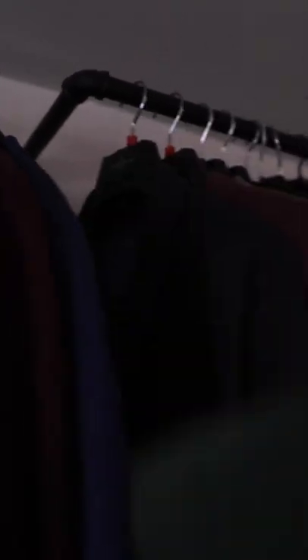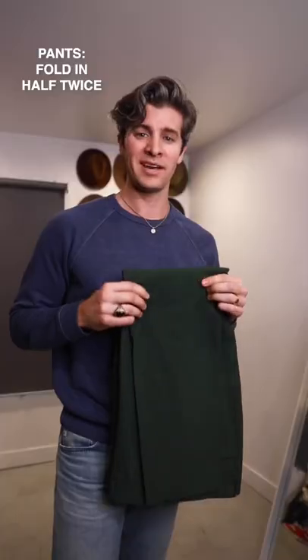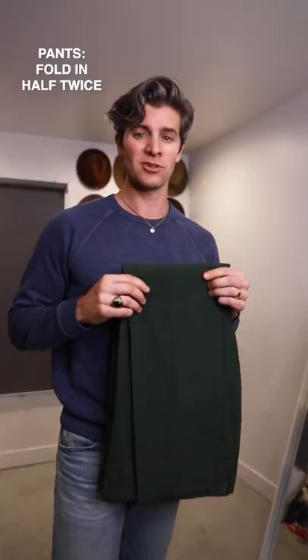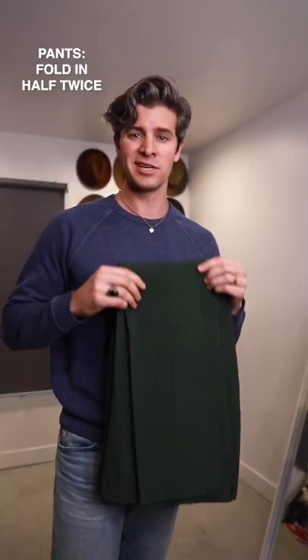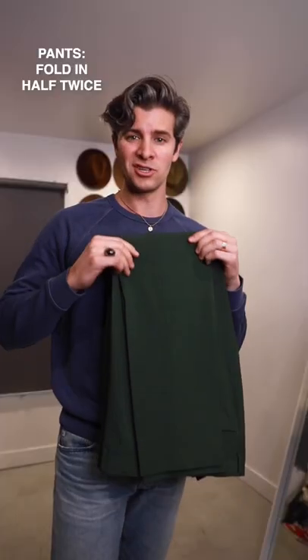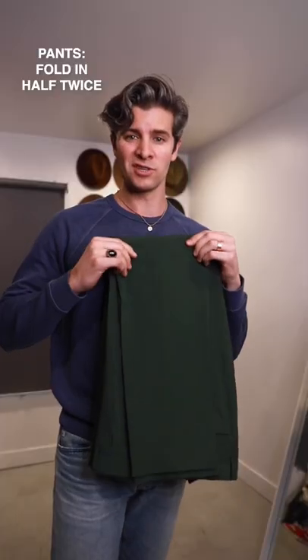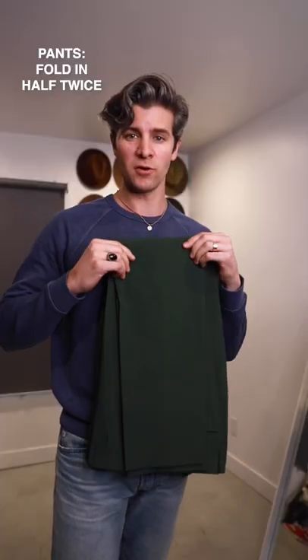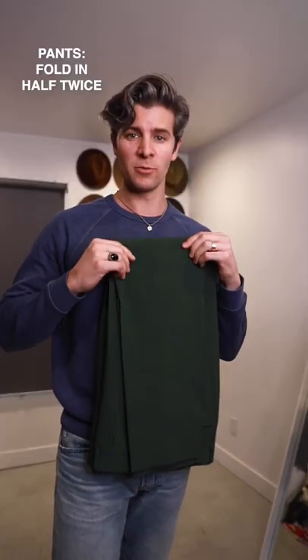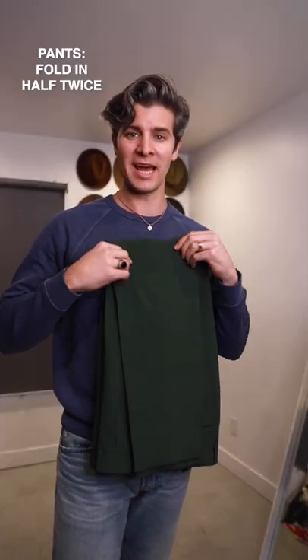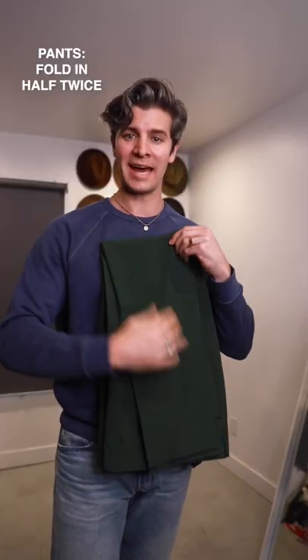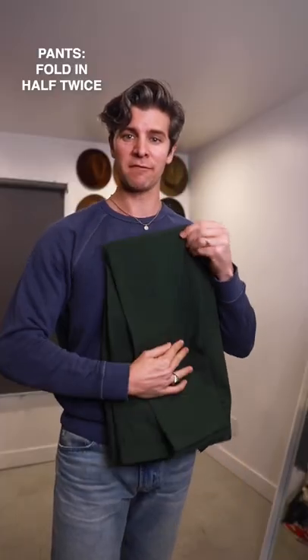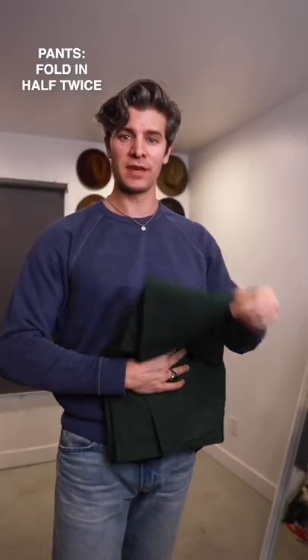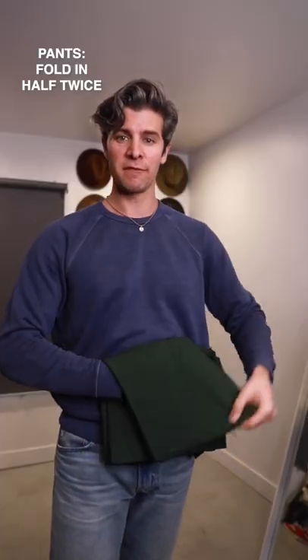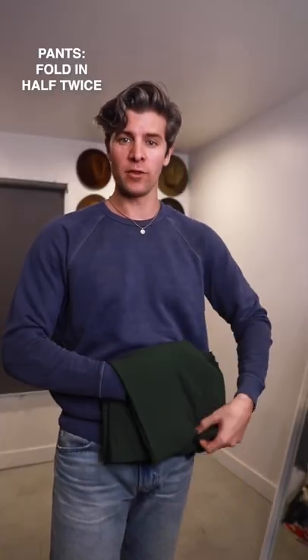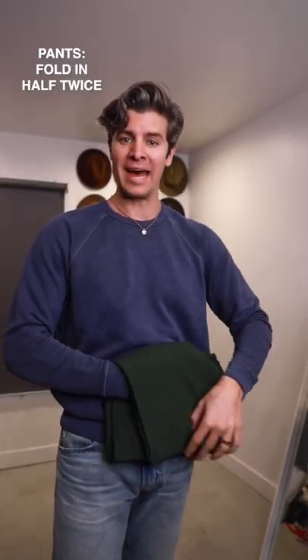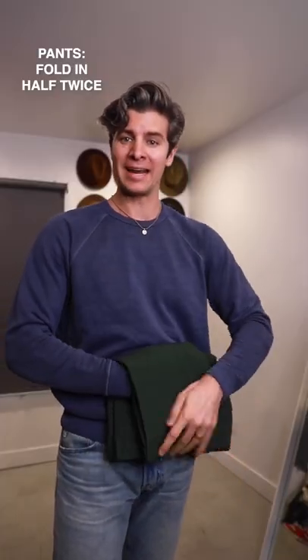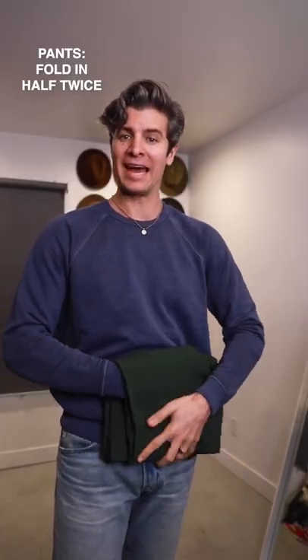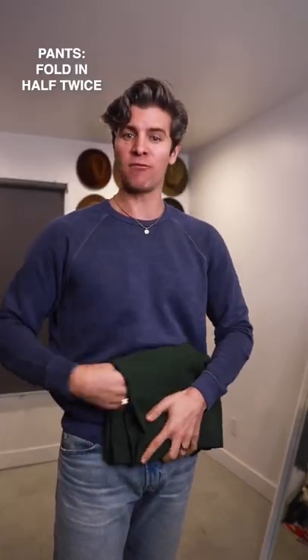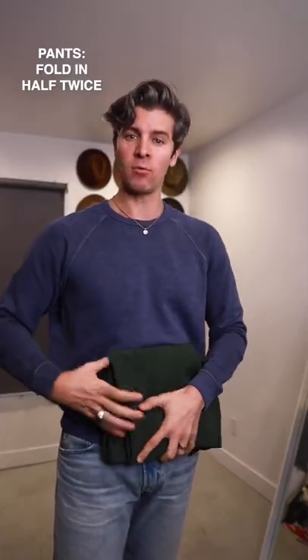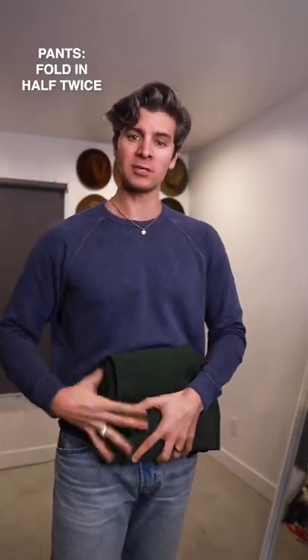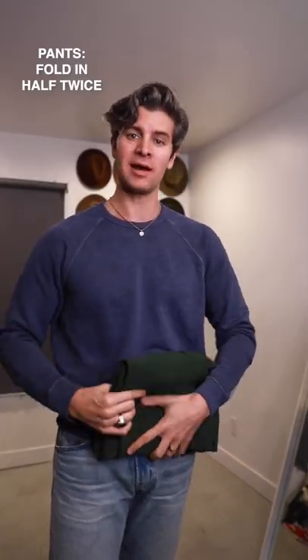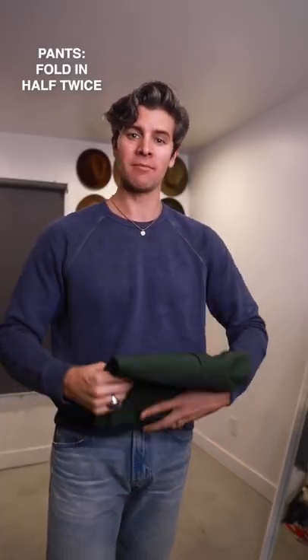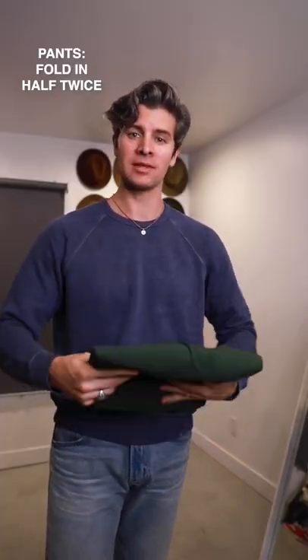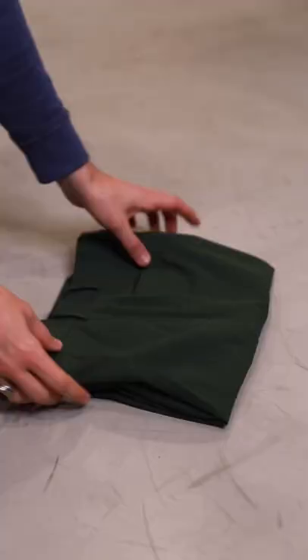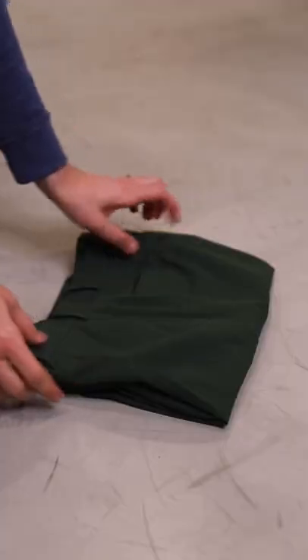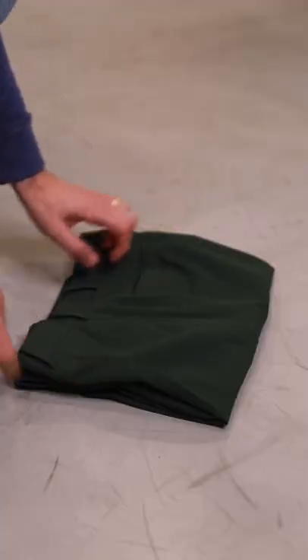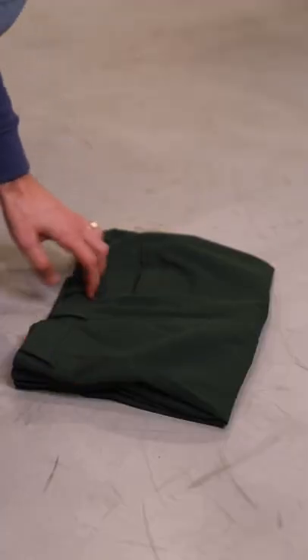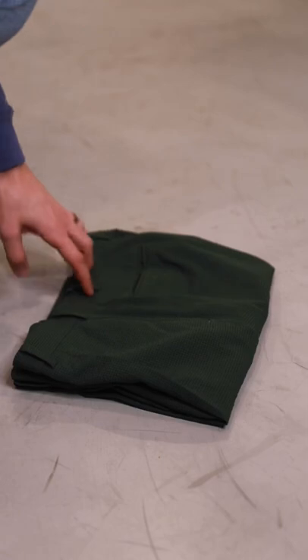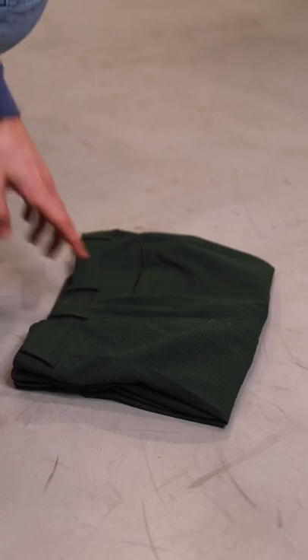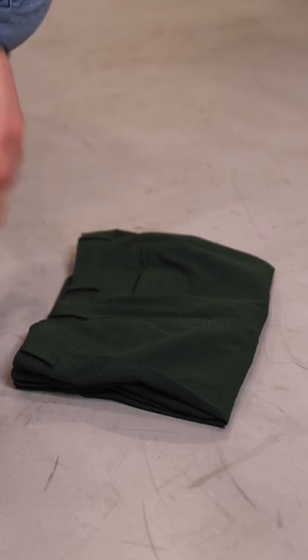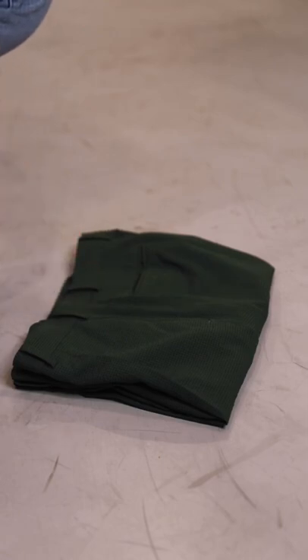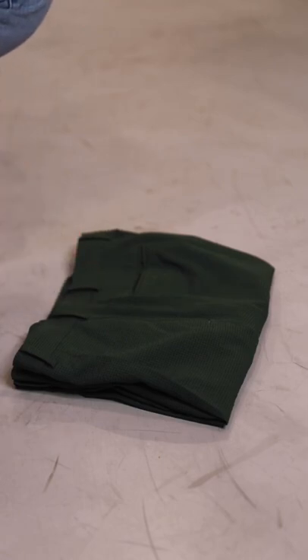Pants are easy — just fold them in half, then fold that in half one more time, and lay it flat in your suitcase.